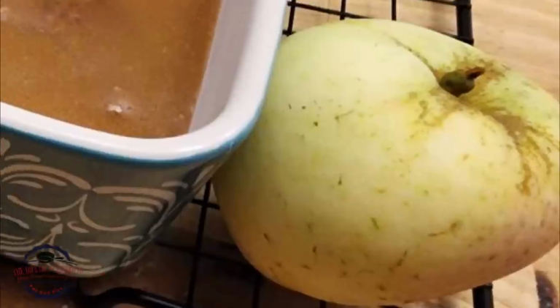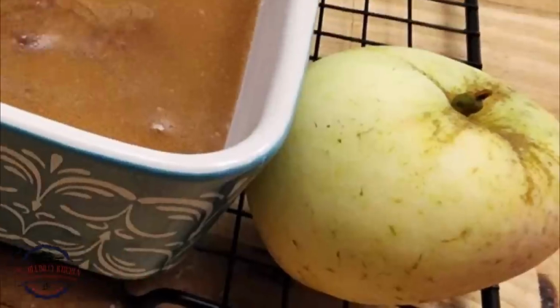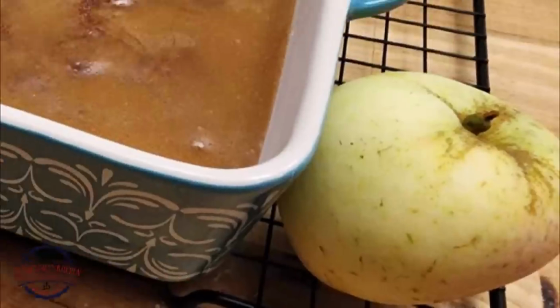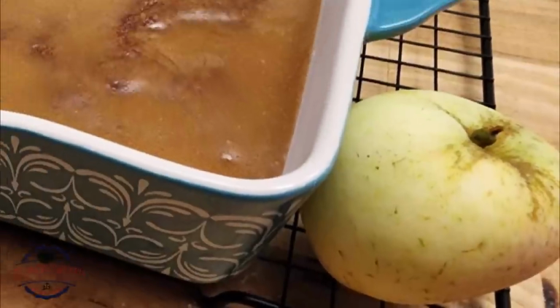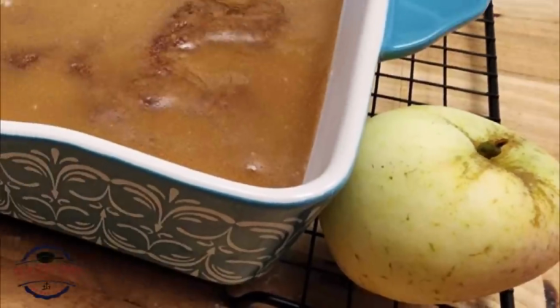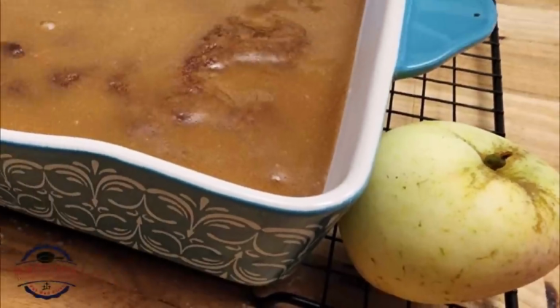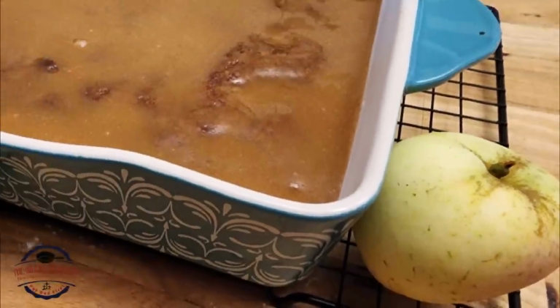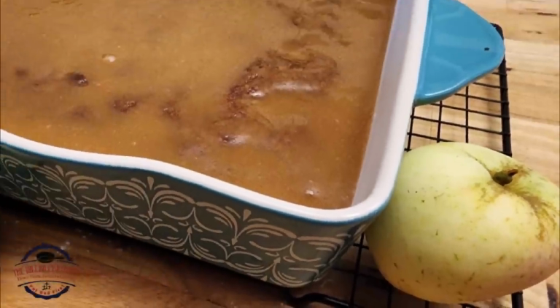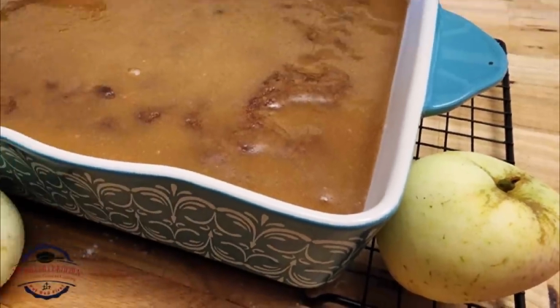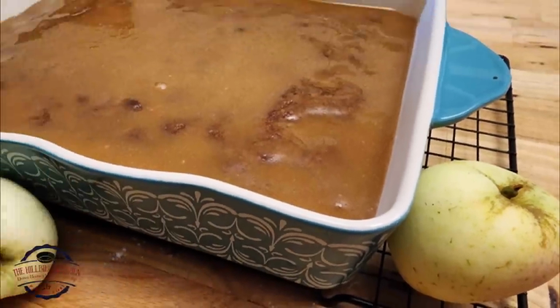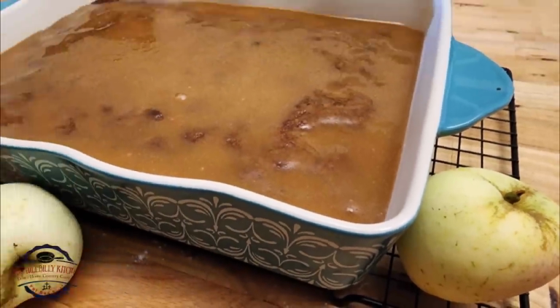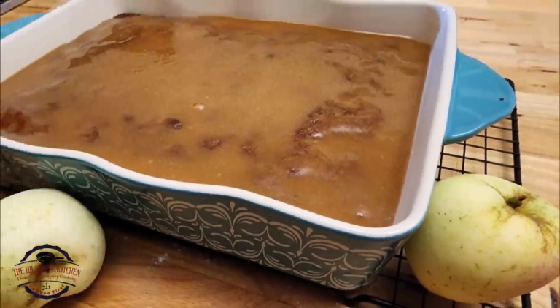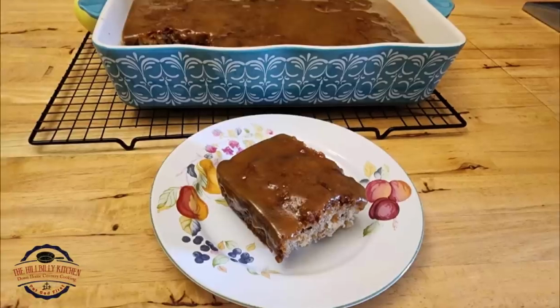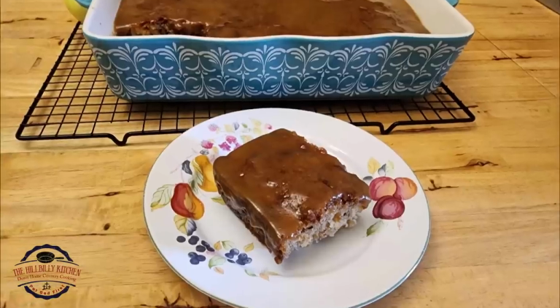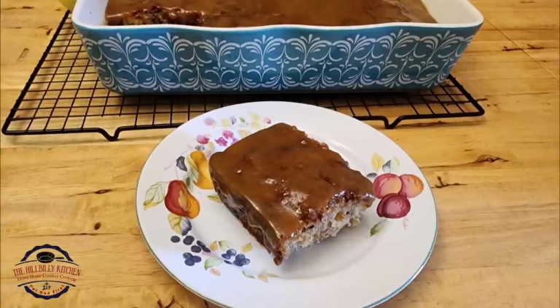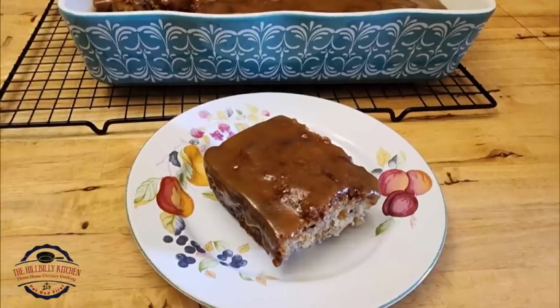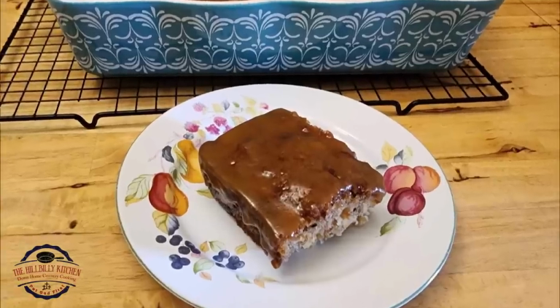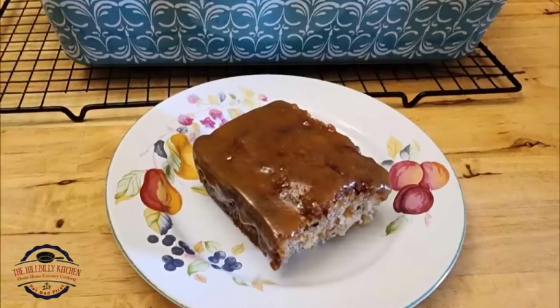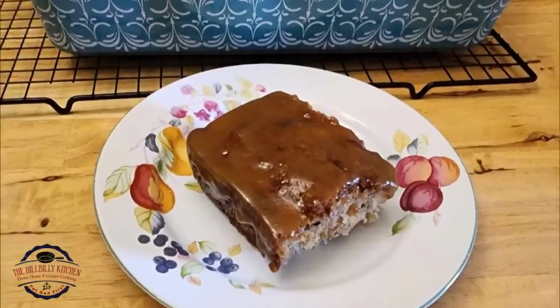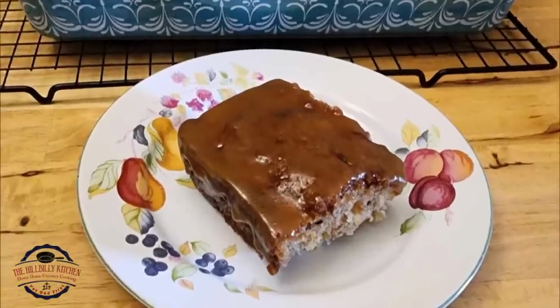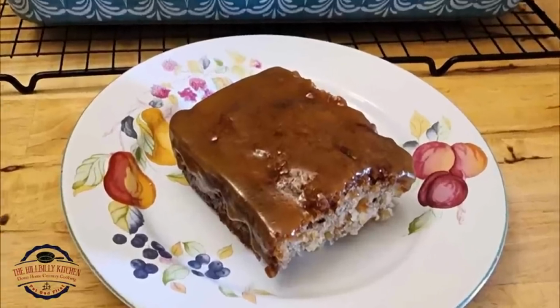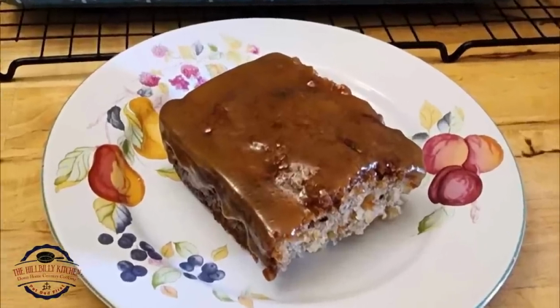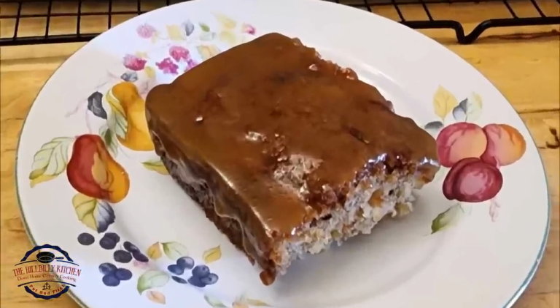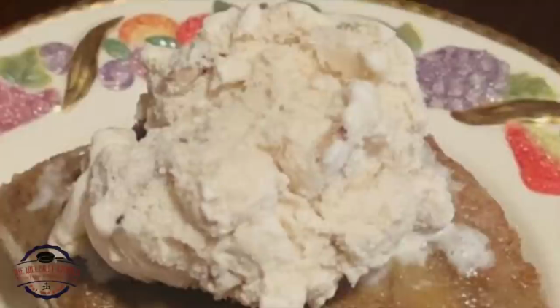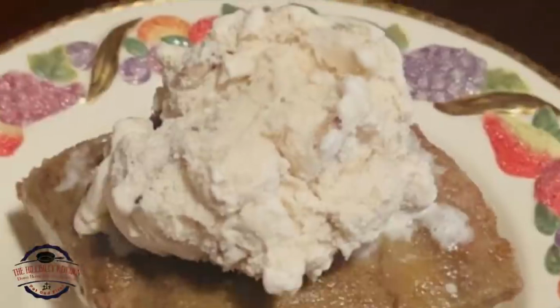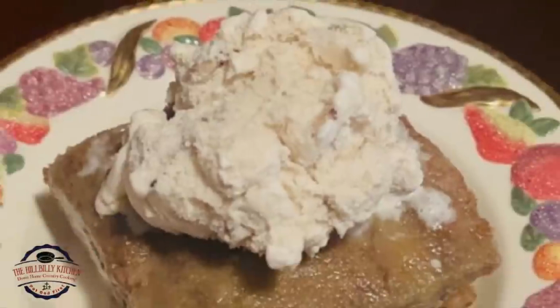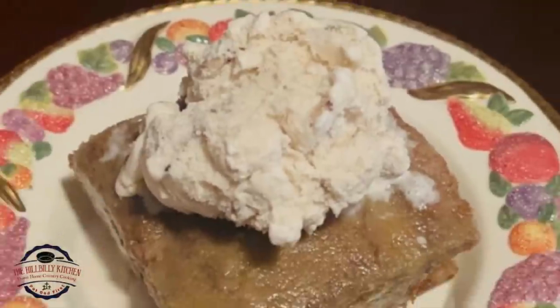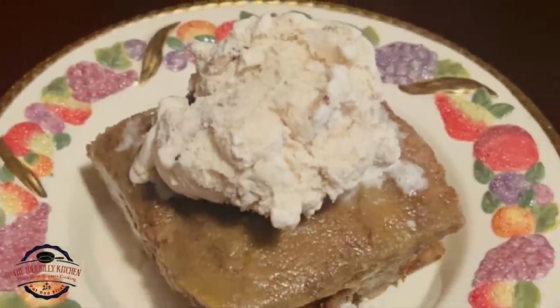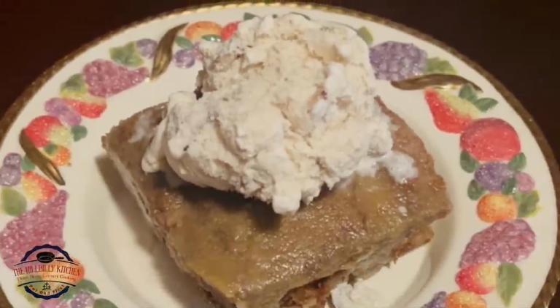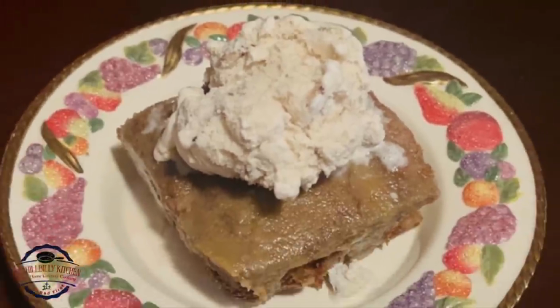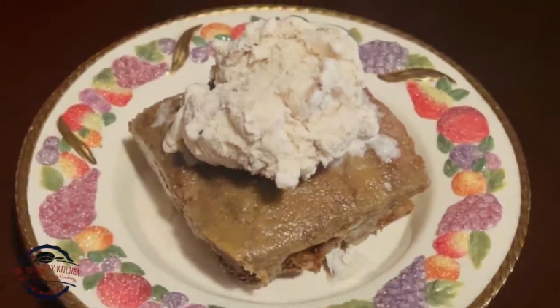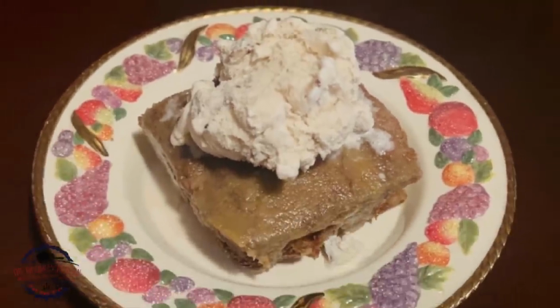Howdy folks and welcome to the Hillbilly Kitchen. Today we're making an old-fashioned fresh apple cake.